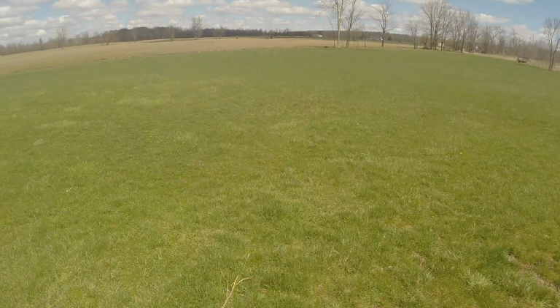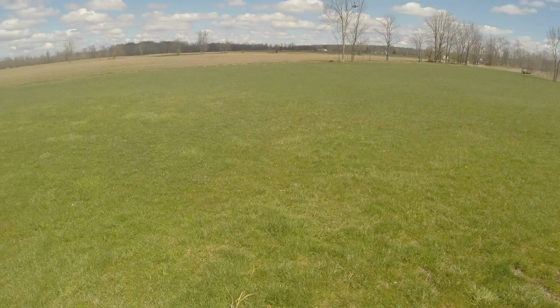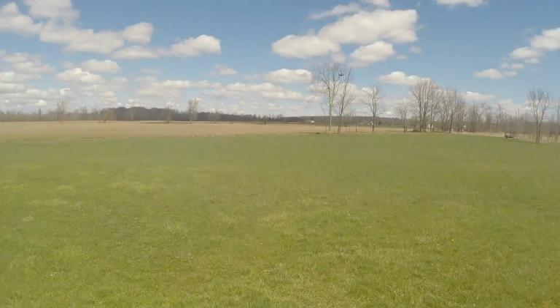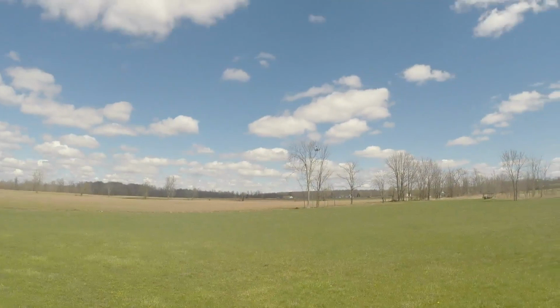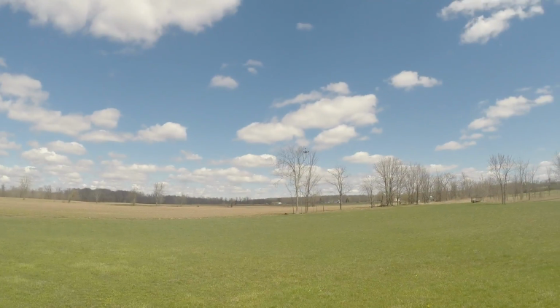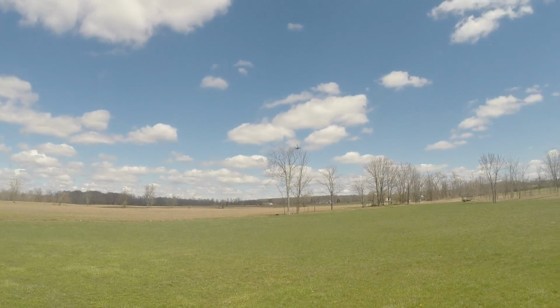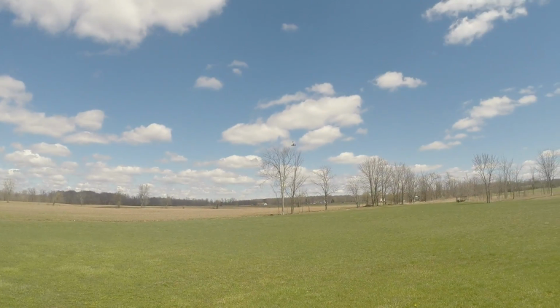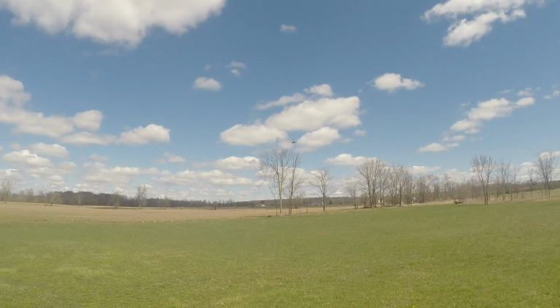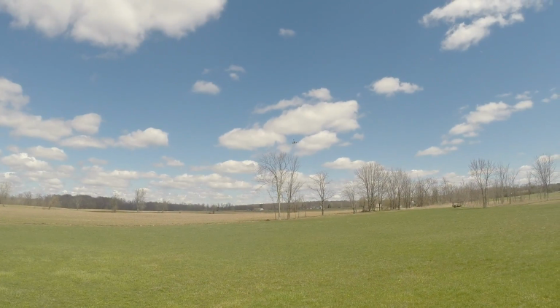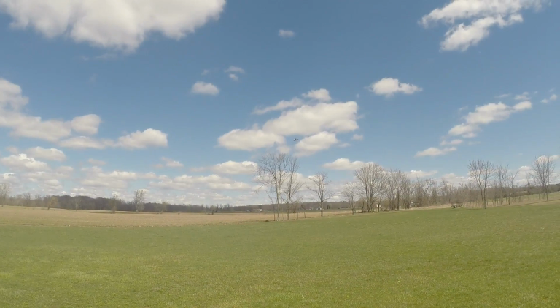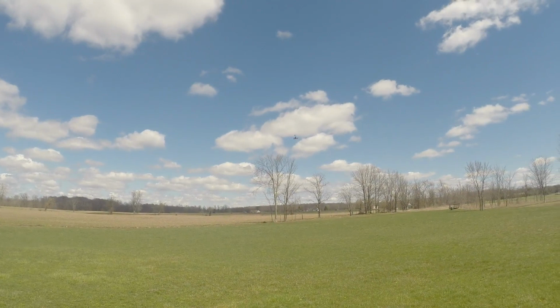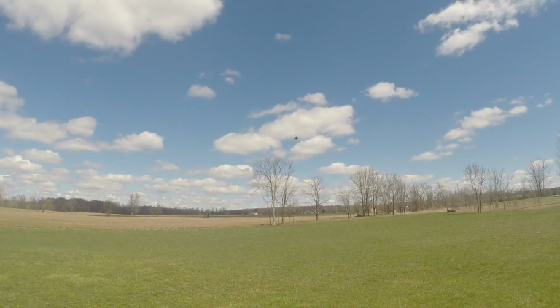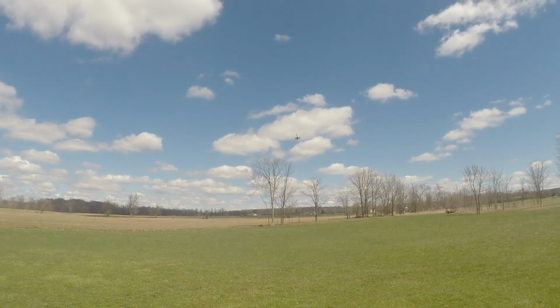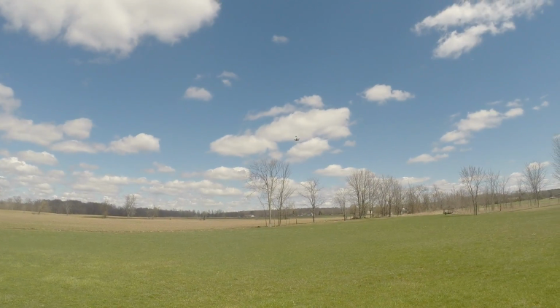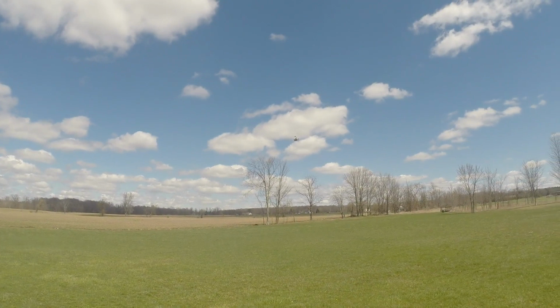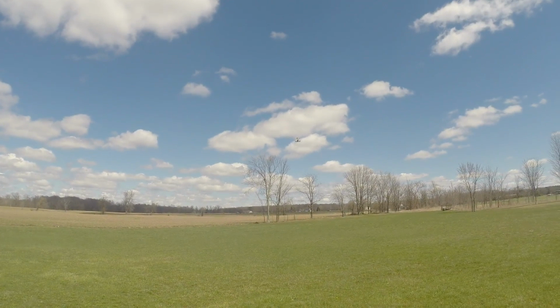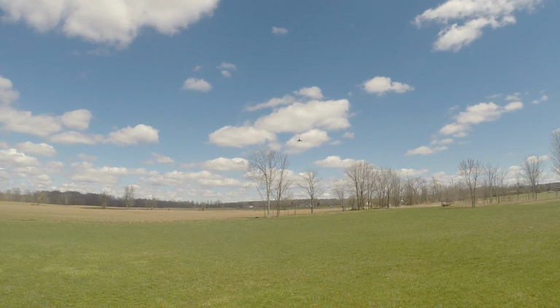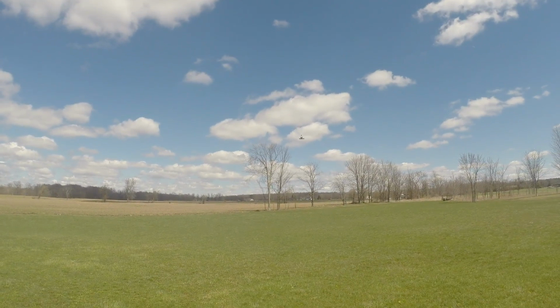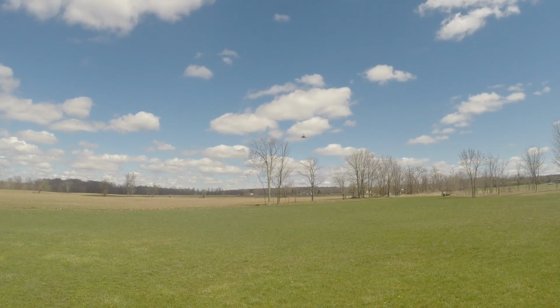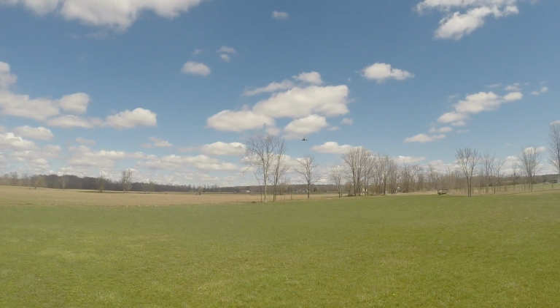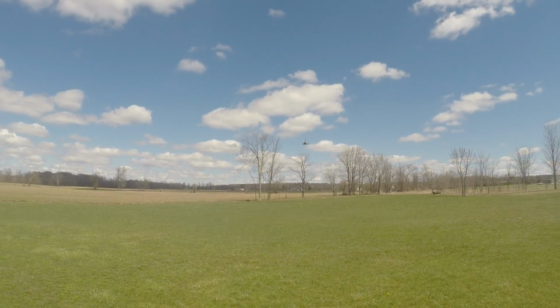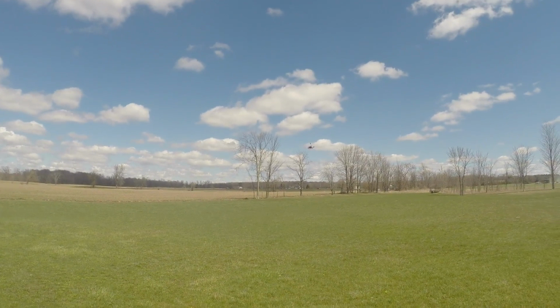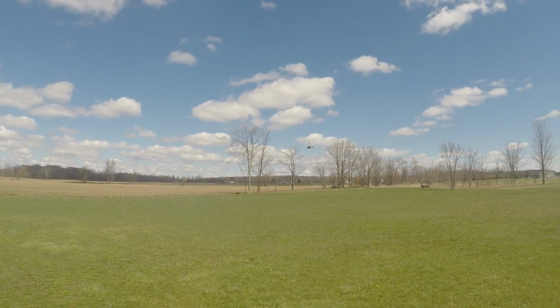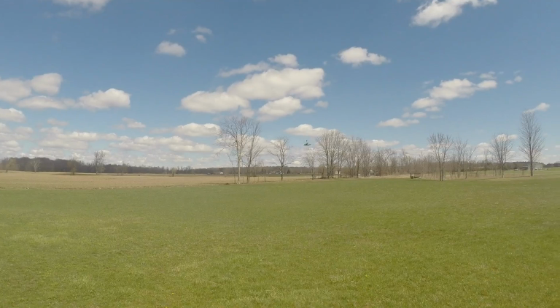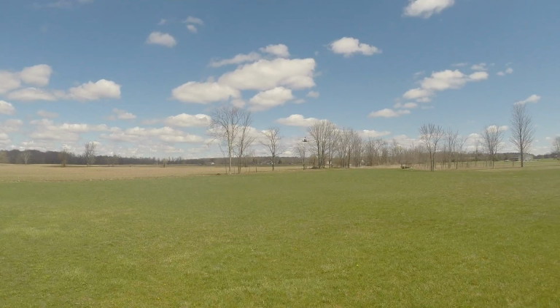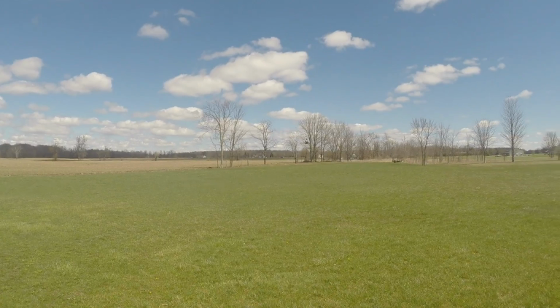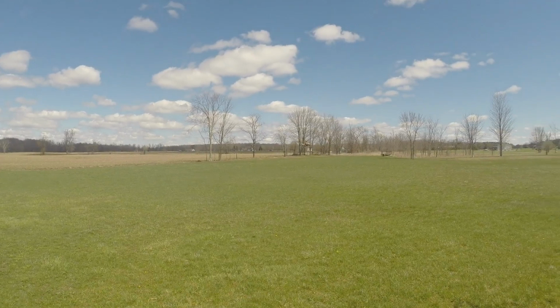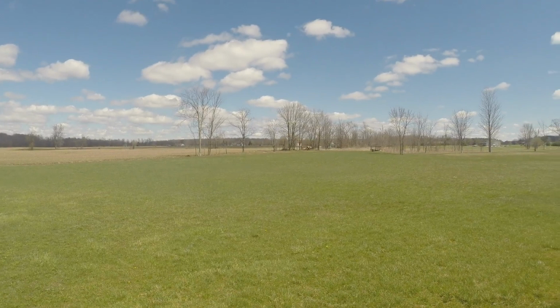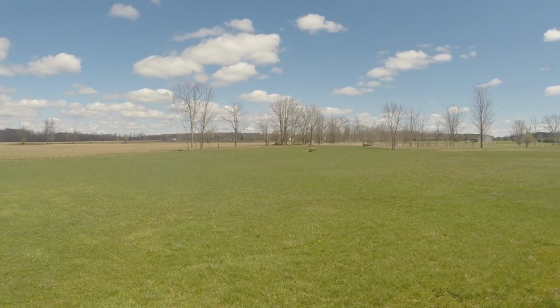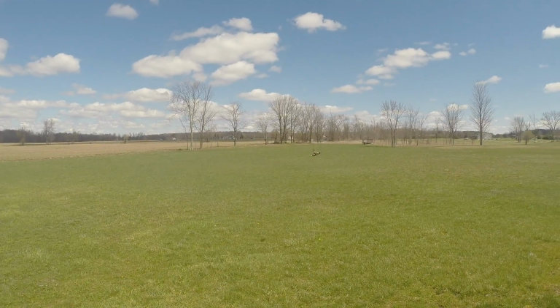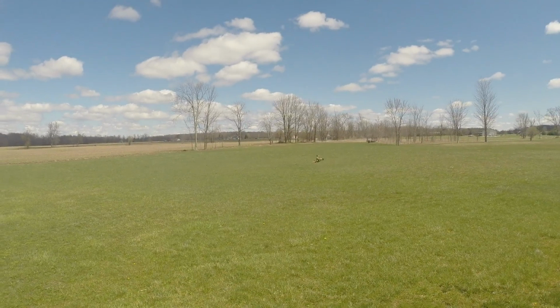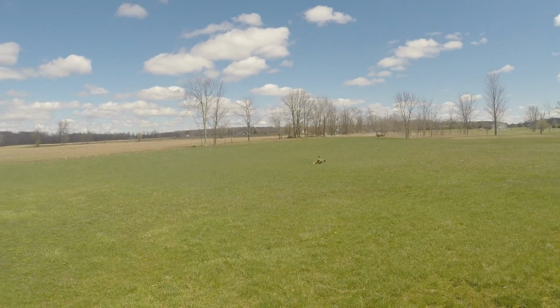So now the half throttle is maintaining — maintaining flight.